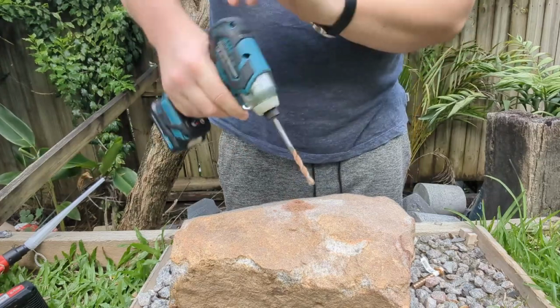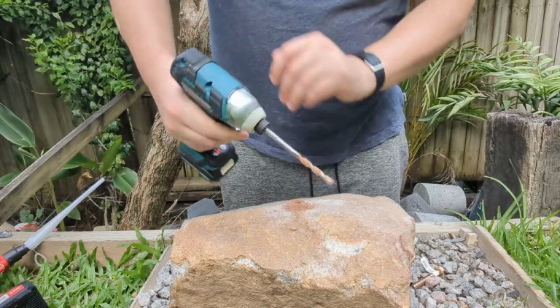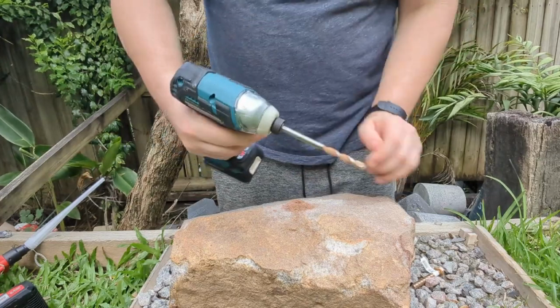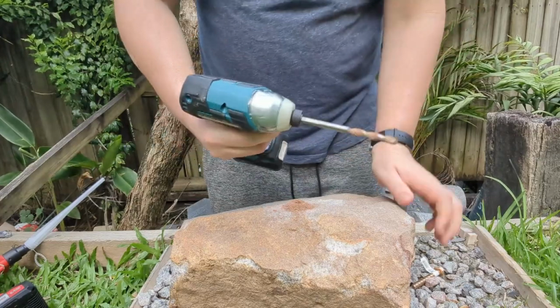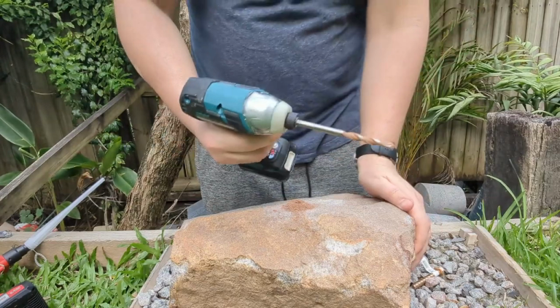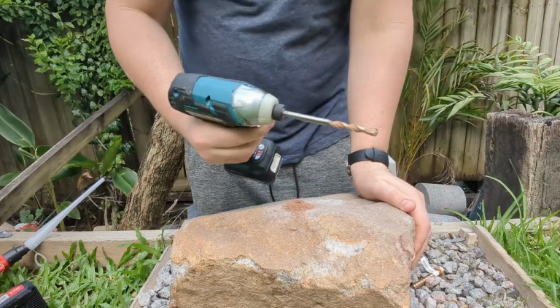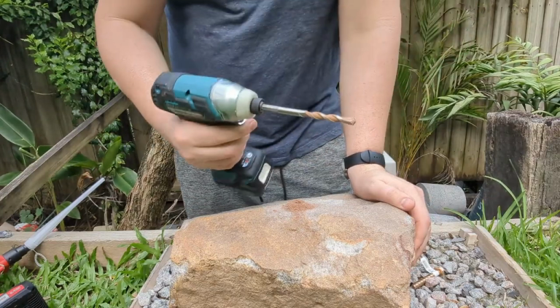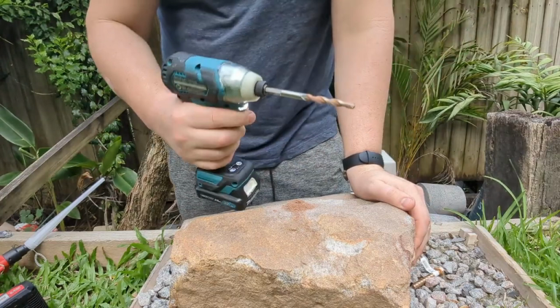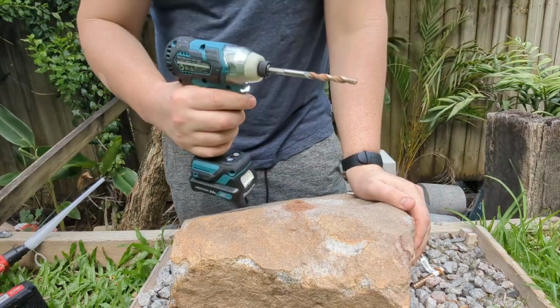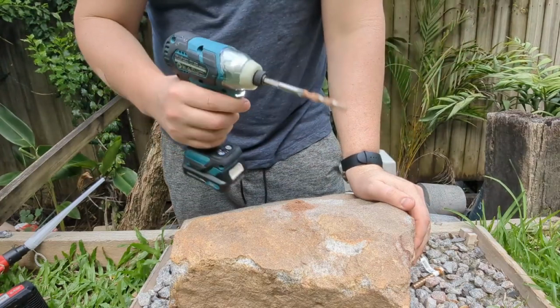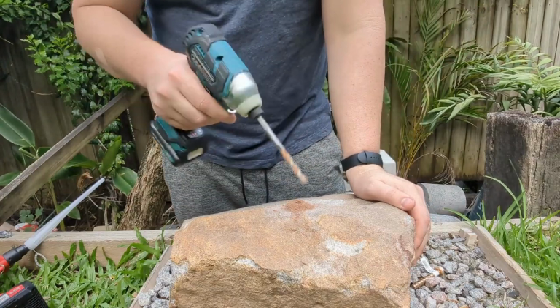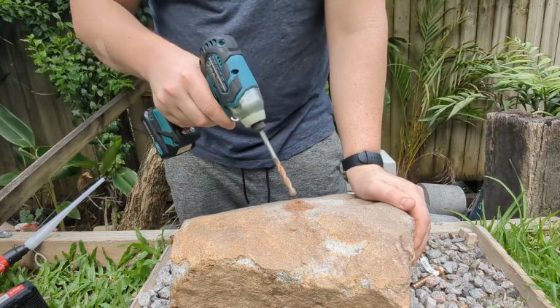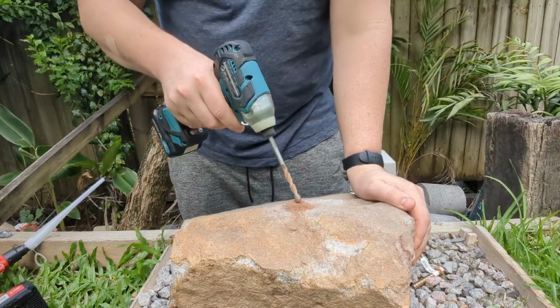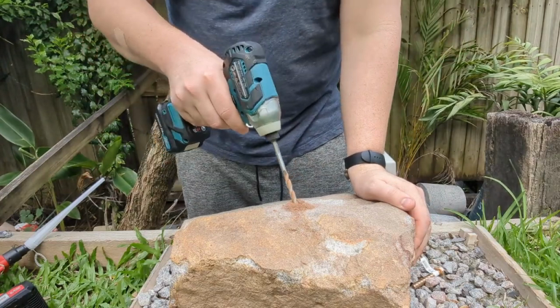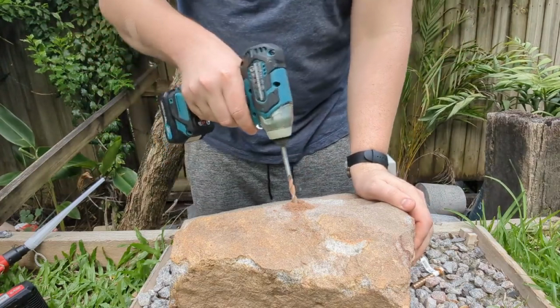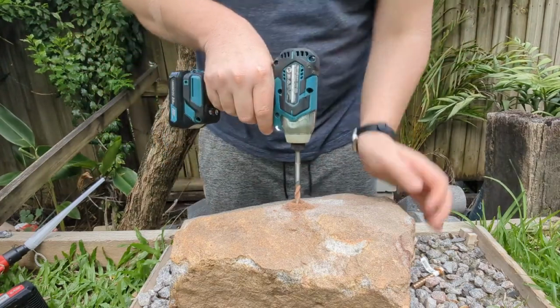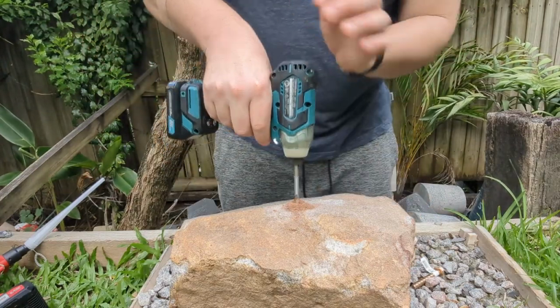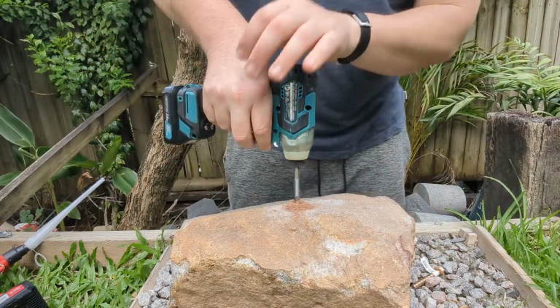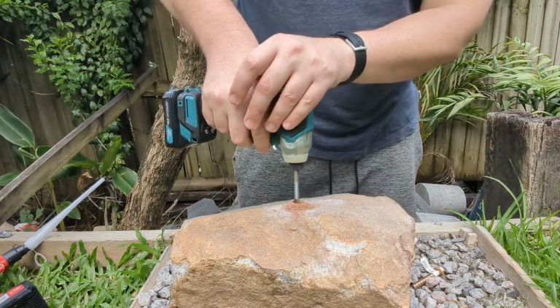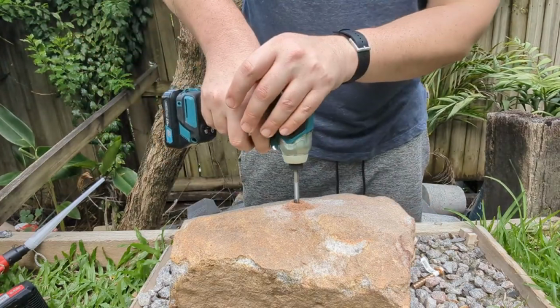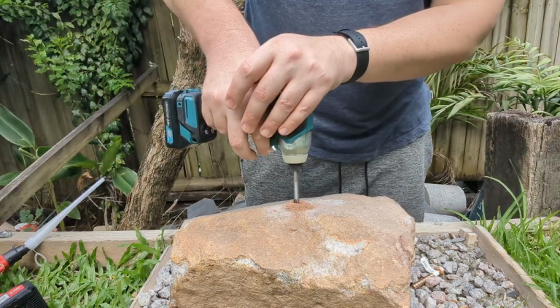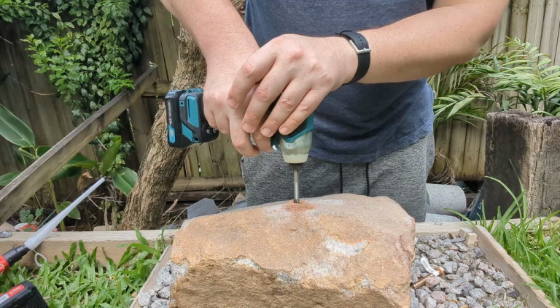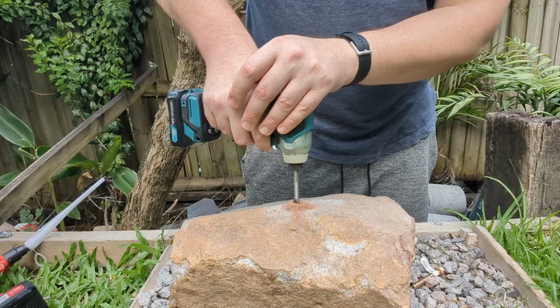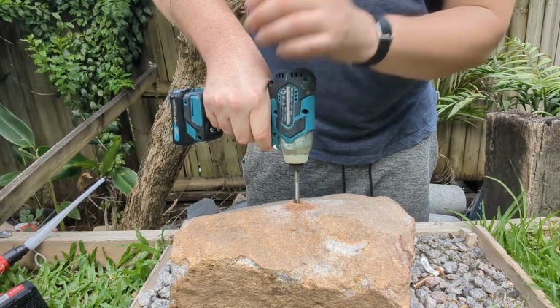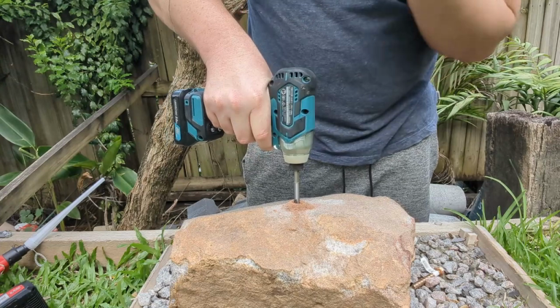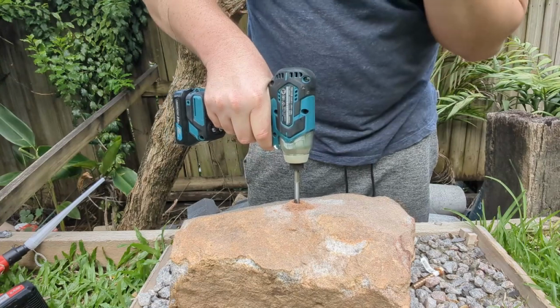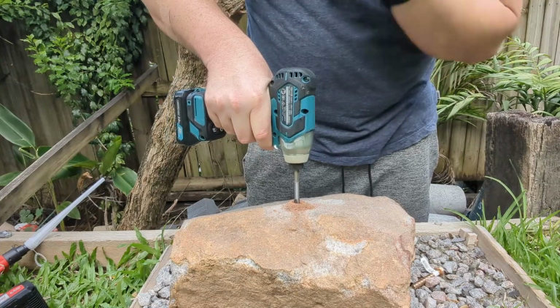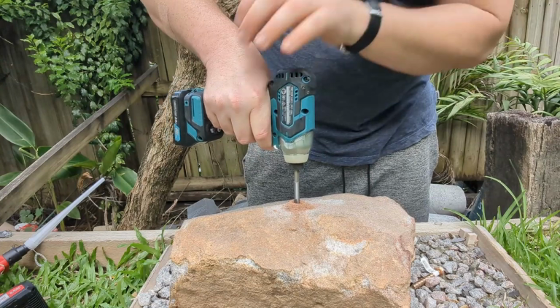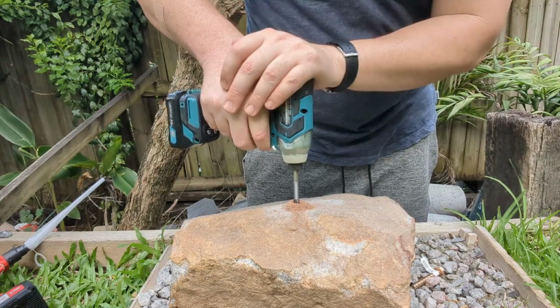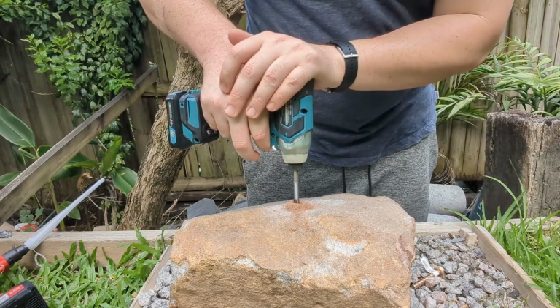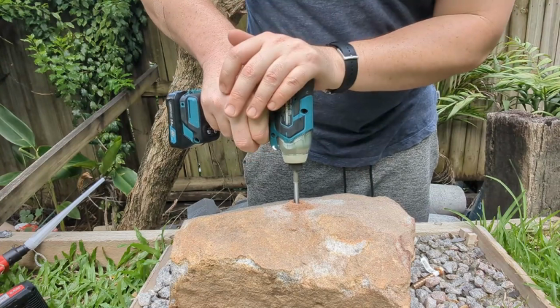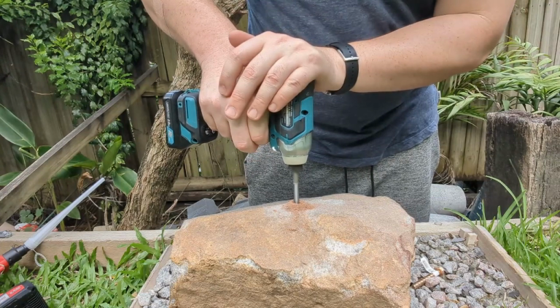You can hear it's impacting there a little bit, but the torque is by no means too much for it.